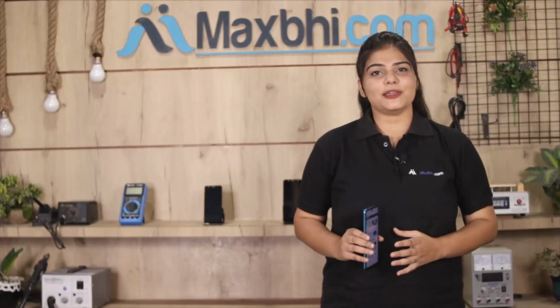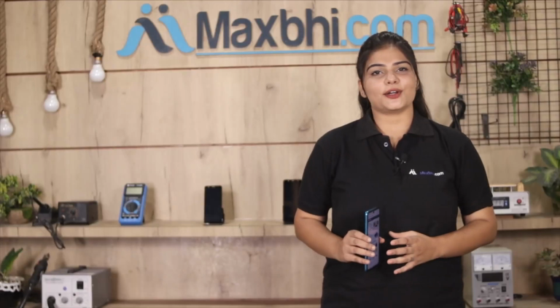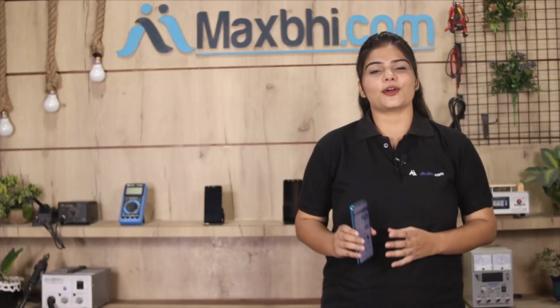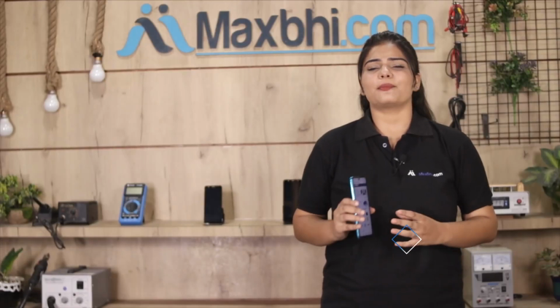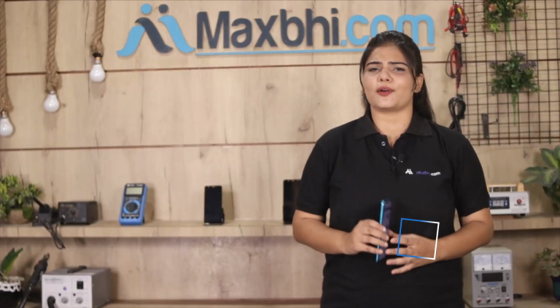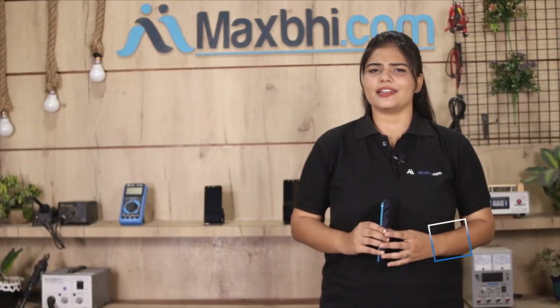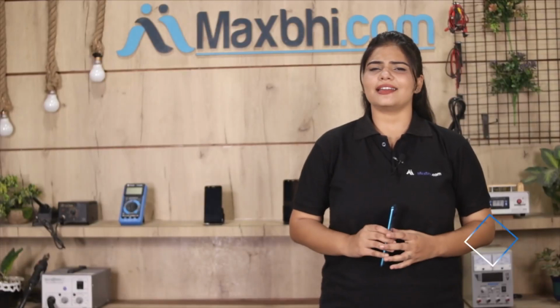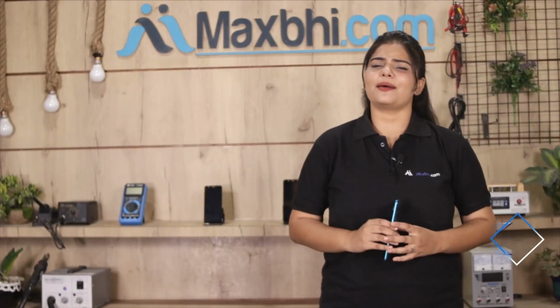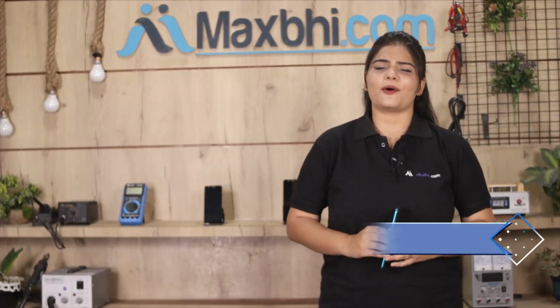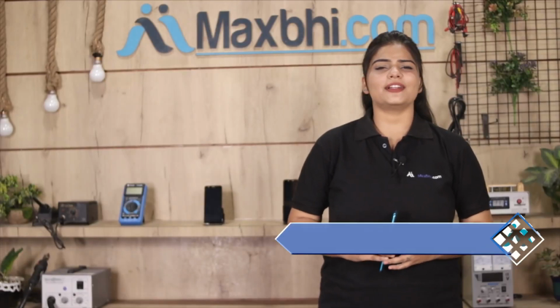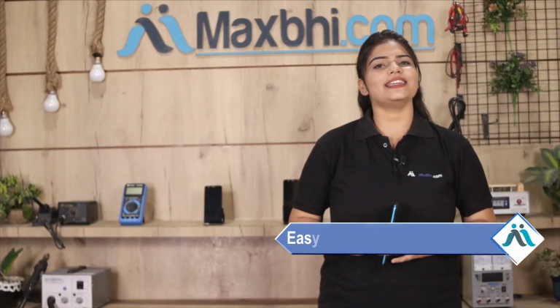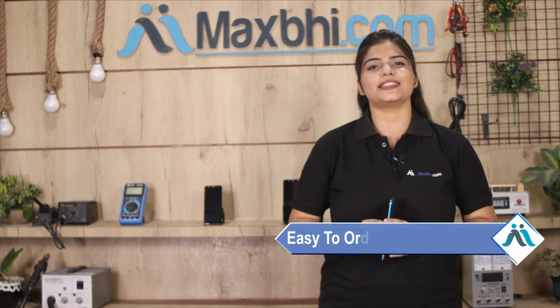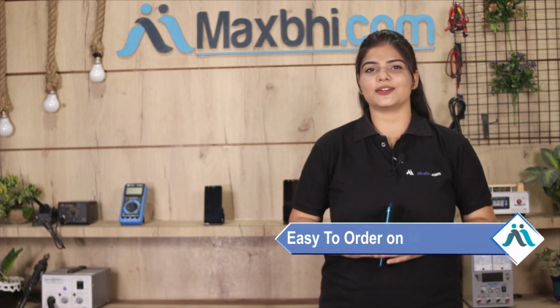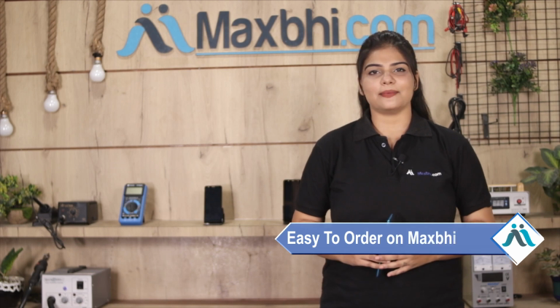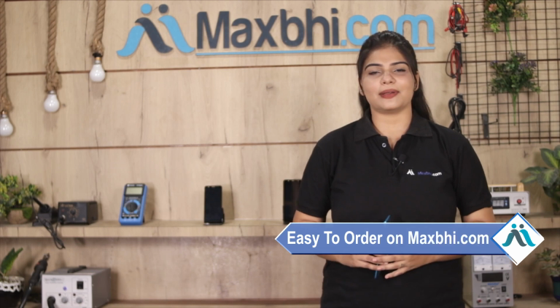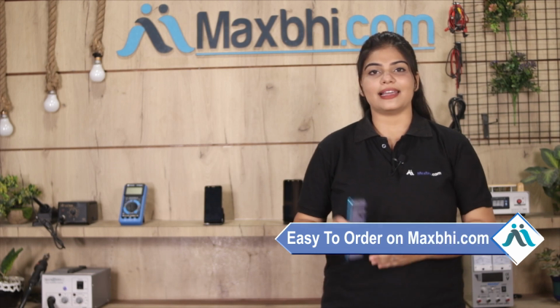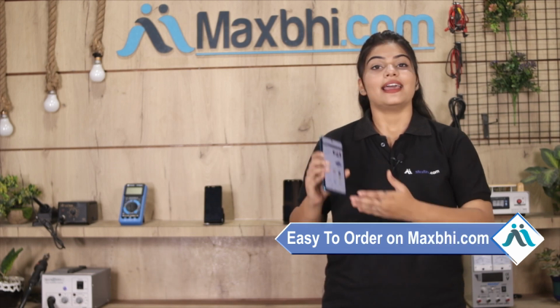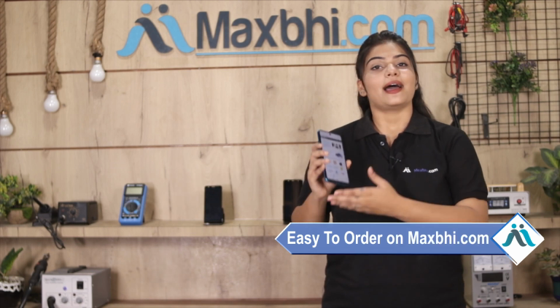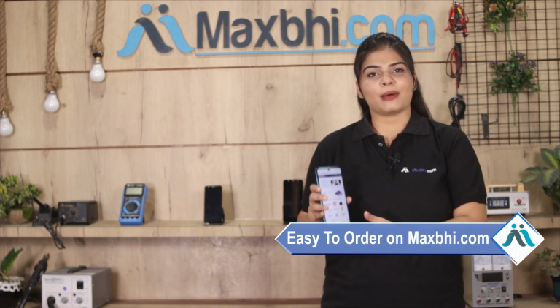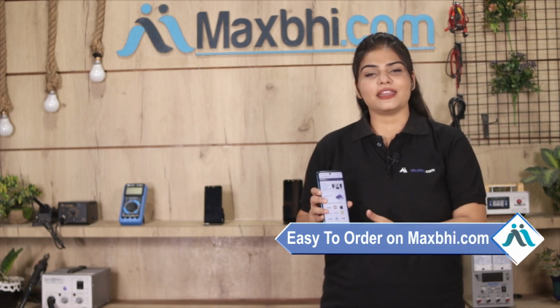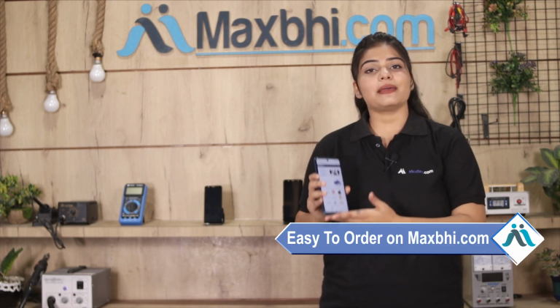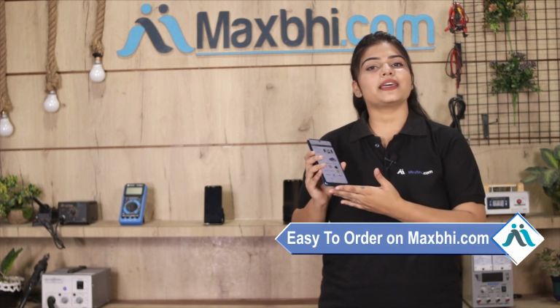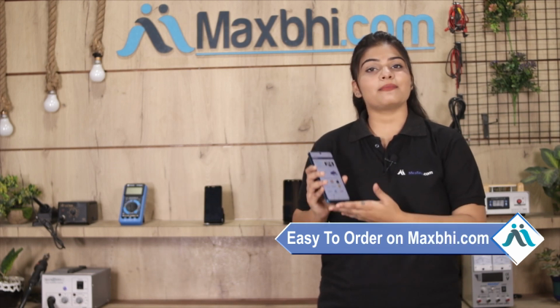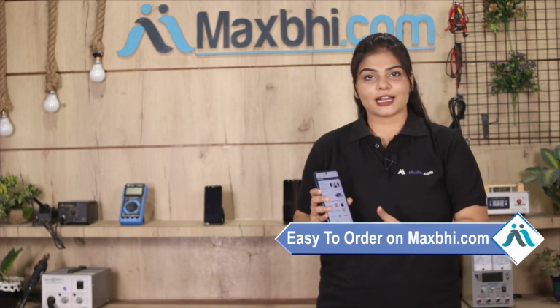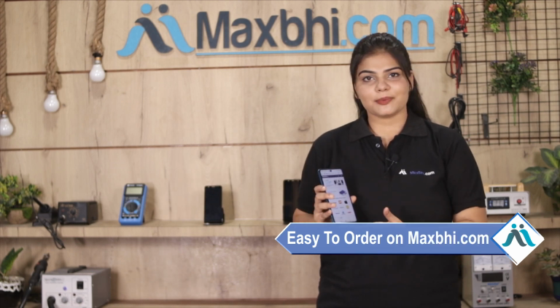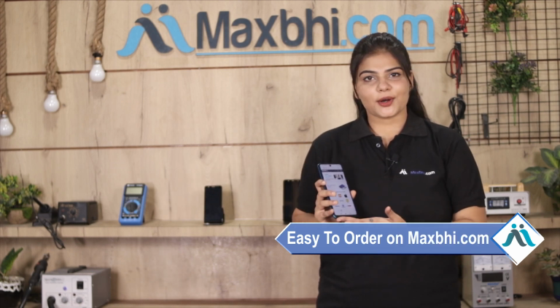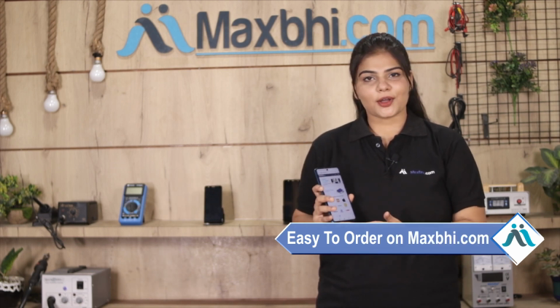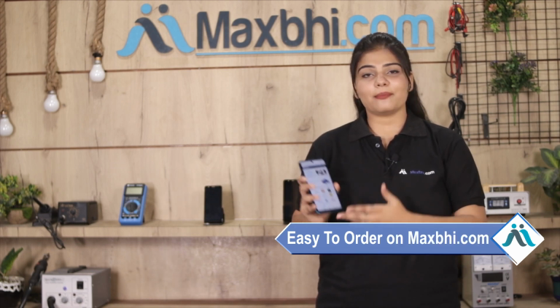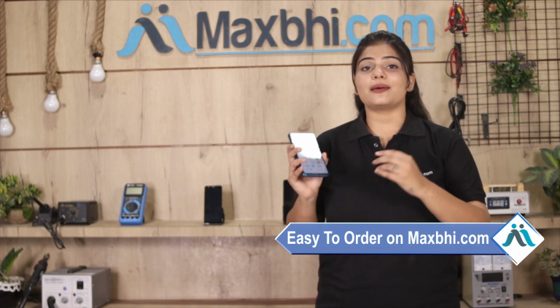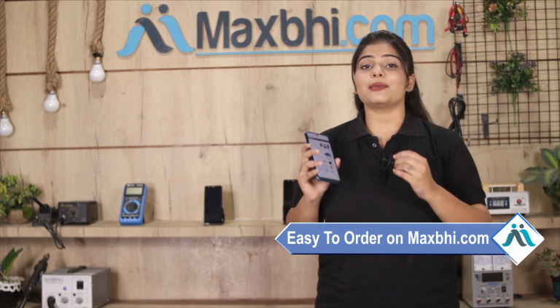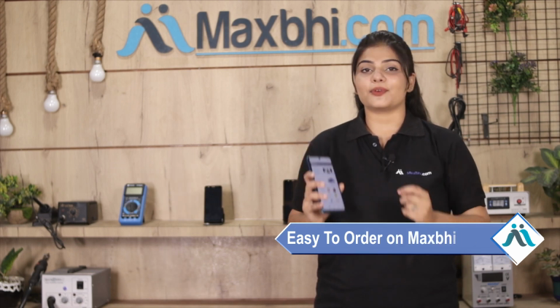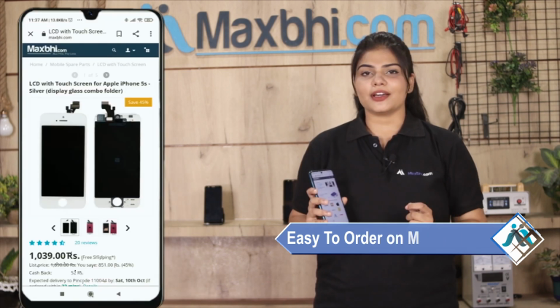MaxBee.com is very easy and simple. Our website is MaxBee.com — visit the product page to purchase your product.